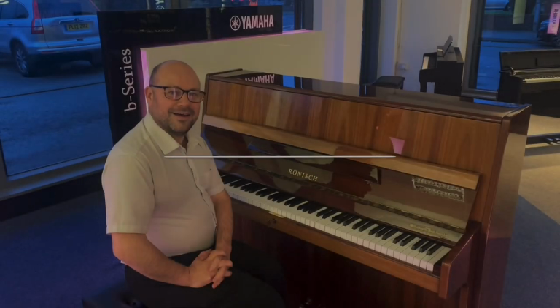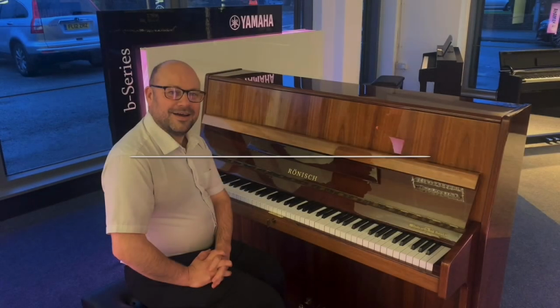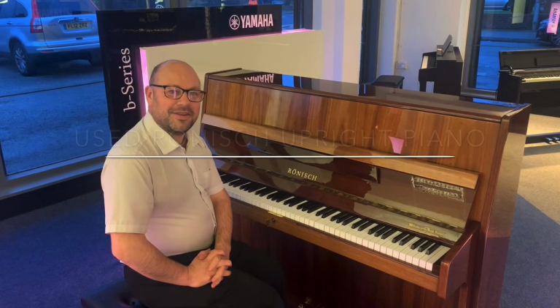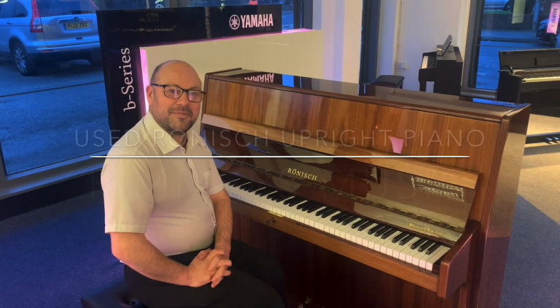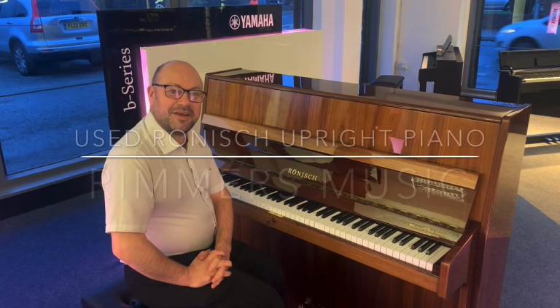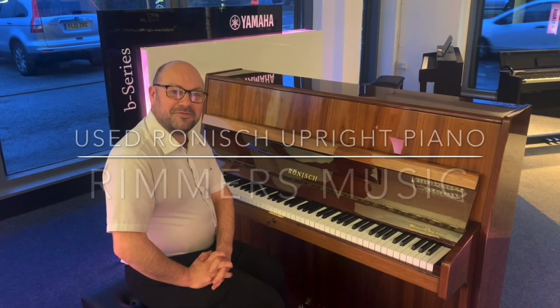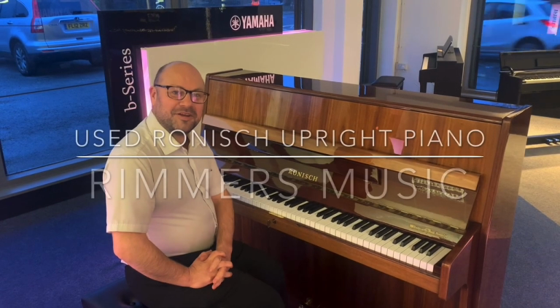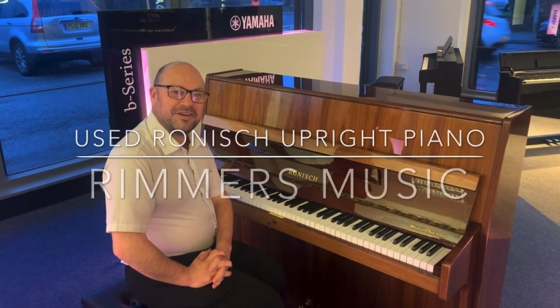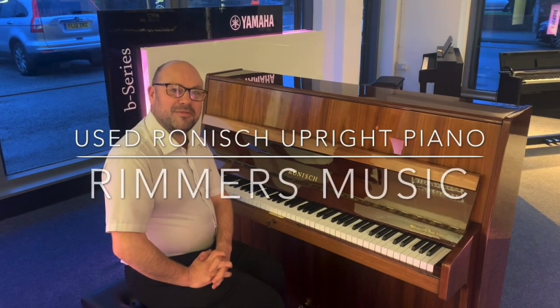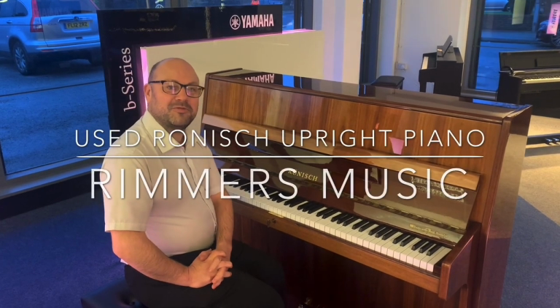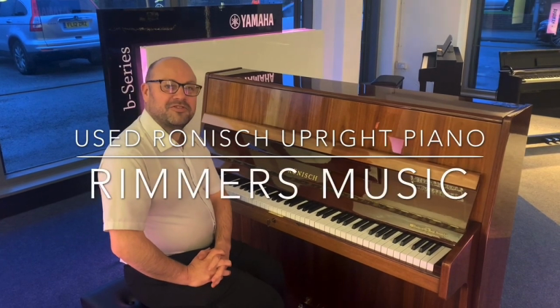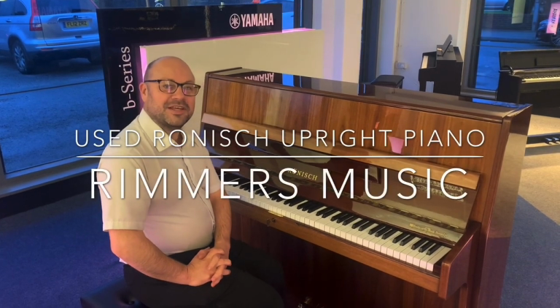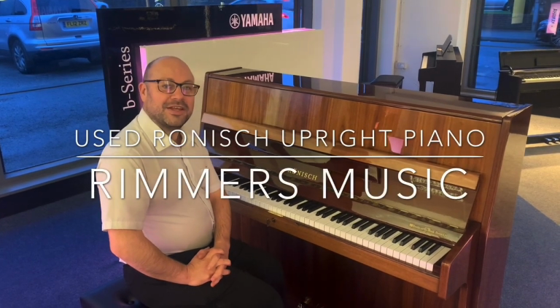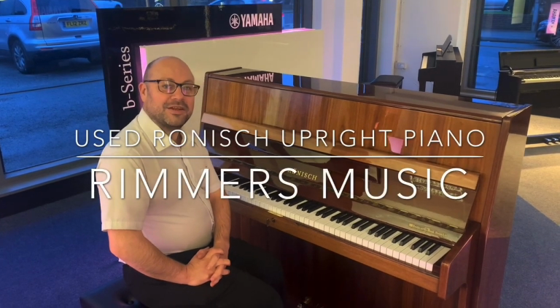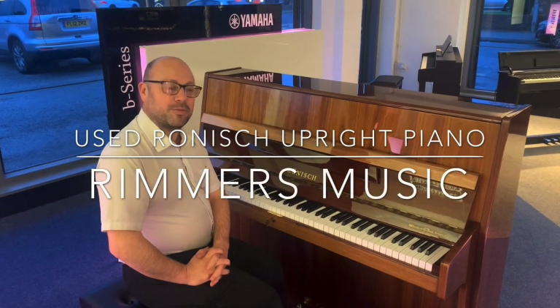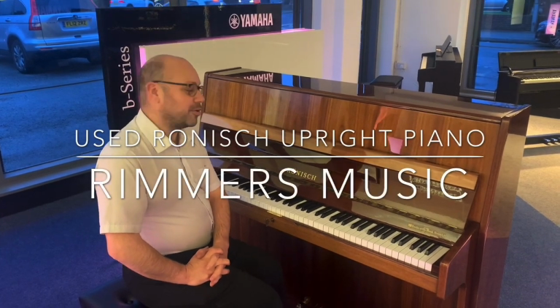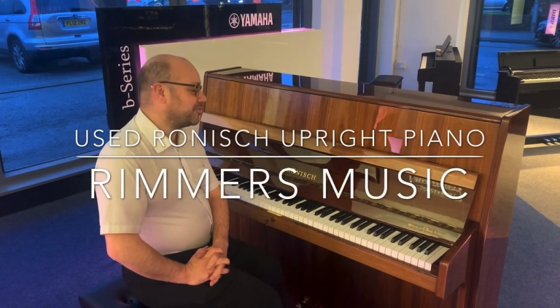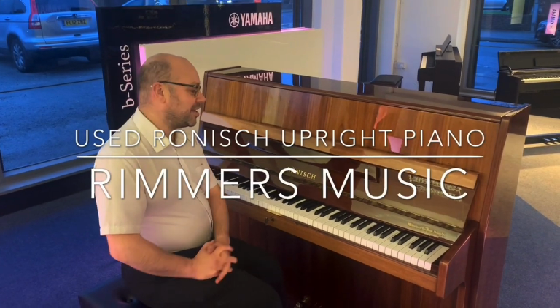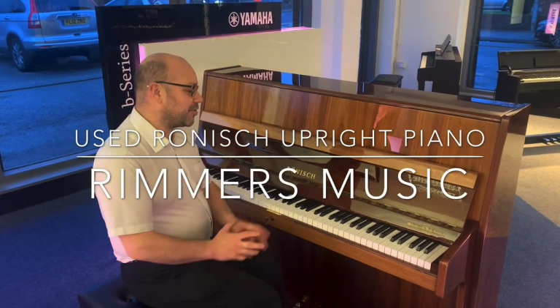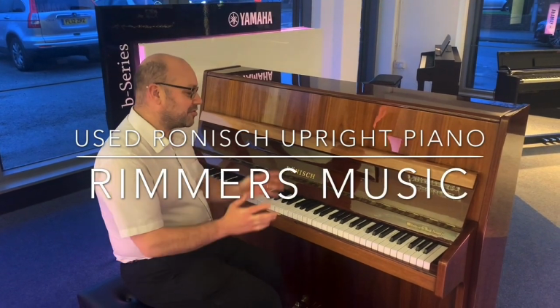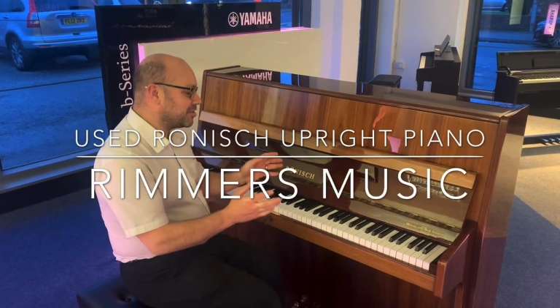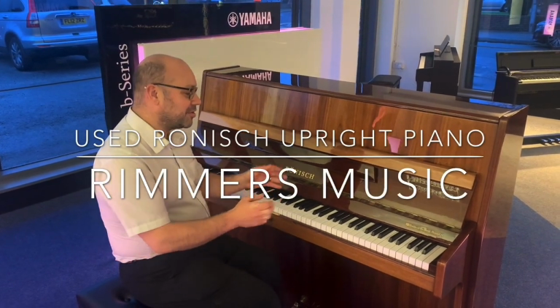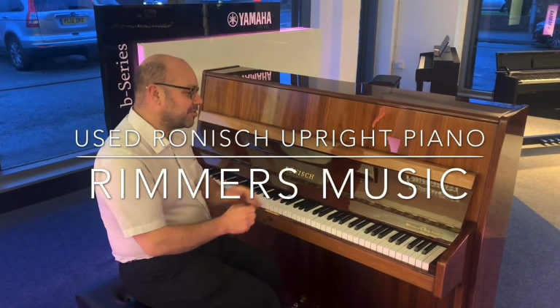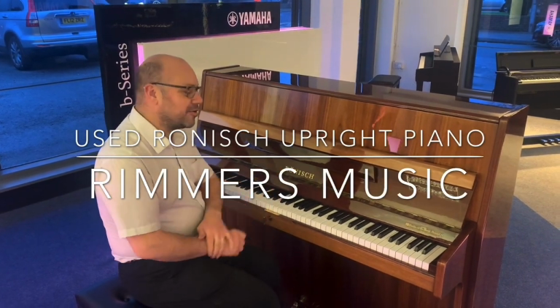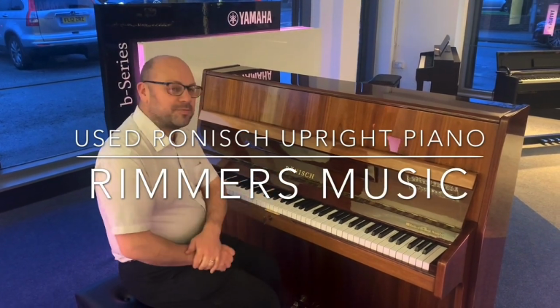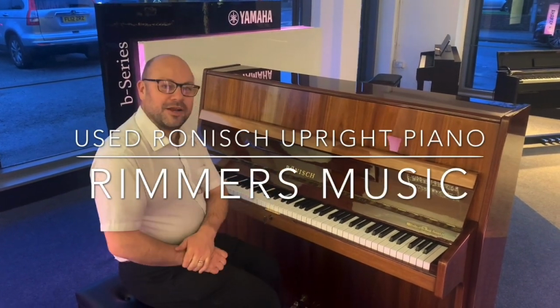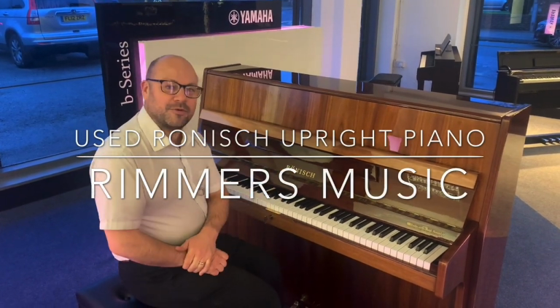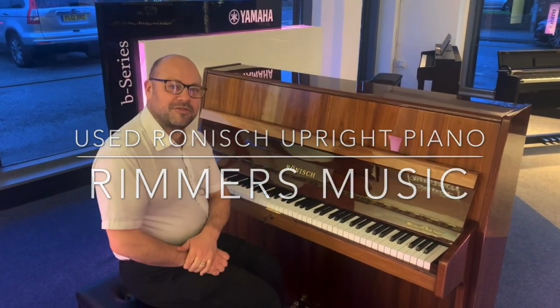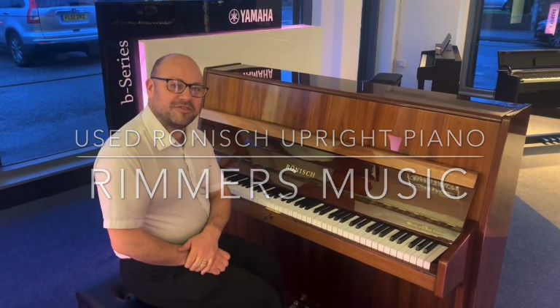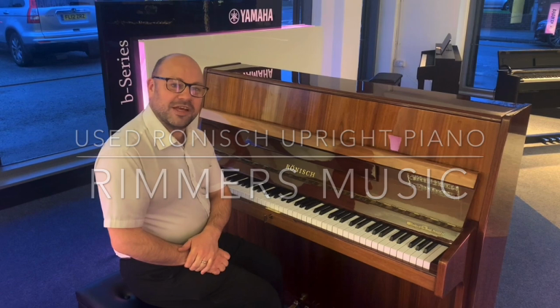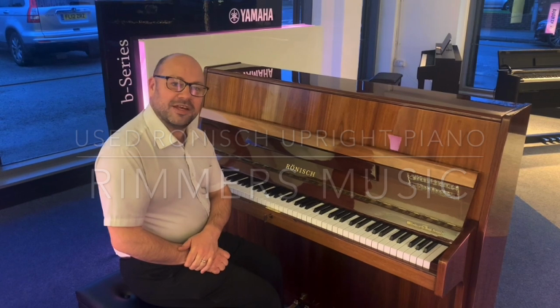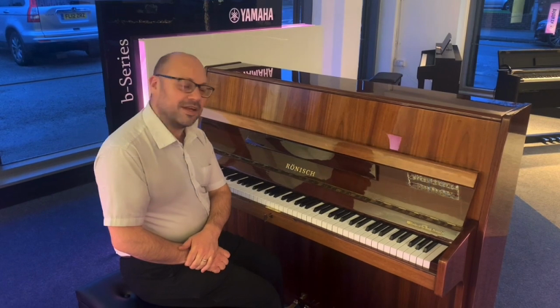Hi there, my name is Martin at Rimmer's Music in Liverpool, and today I've got this lovely used piano that we've just taken in.